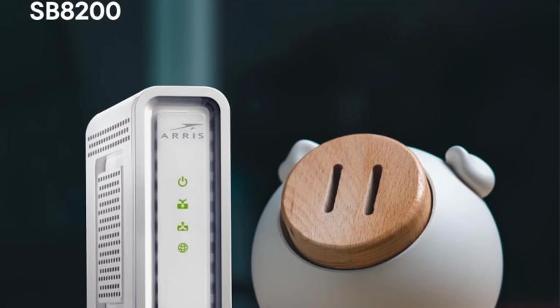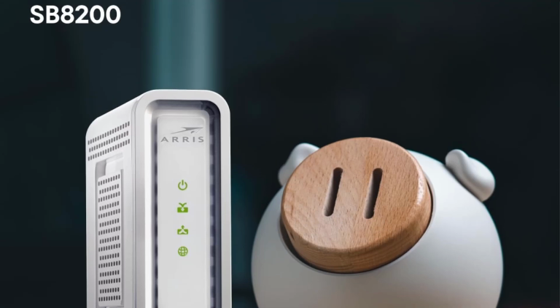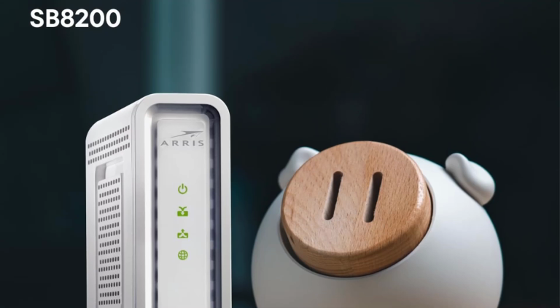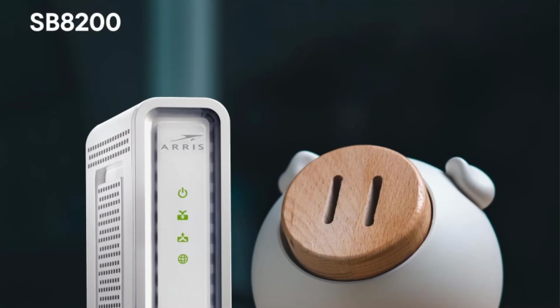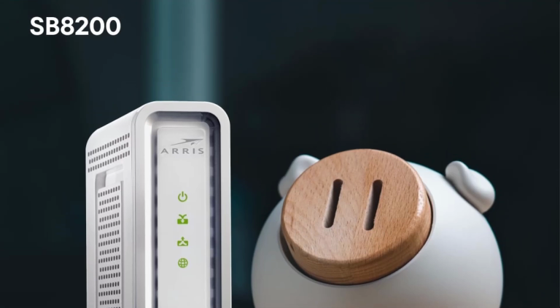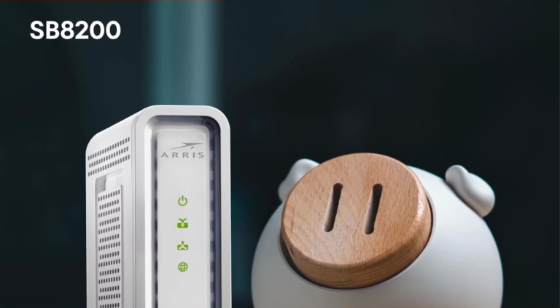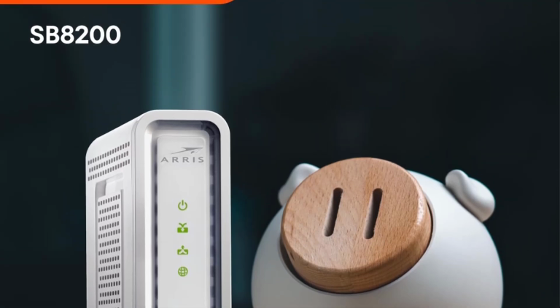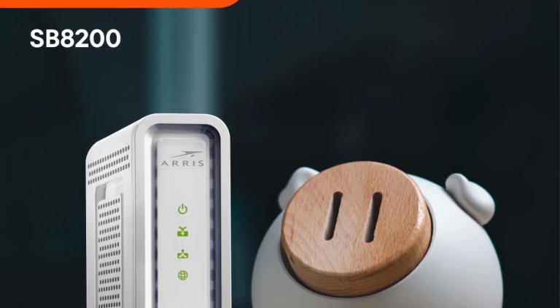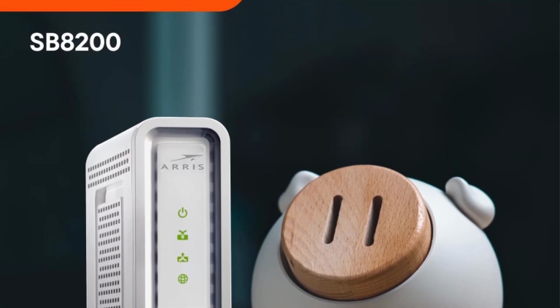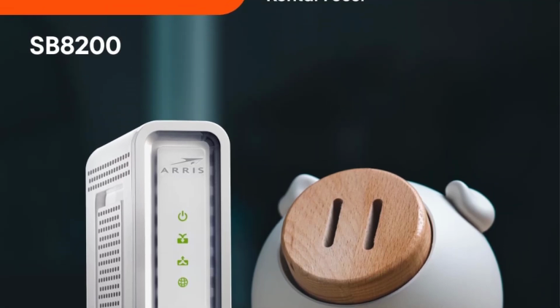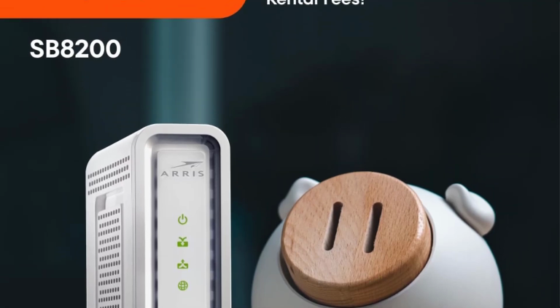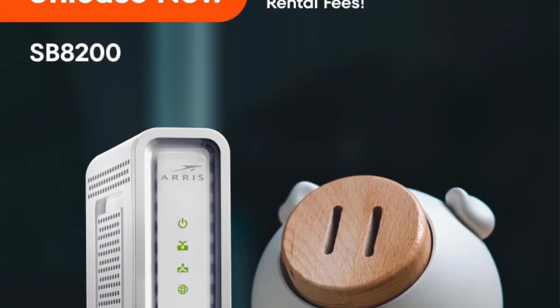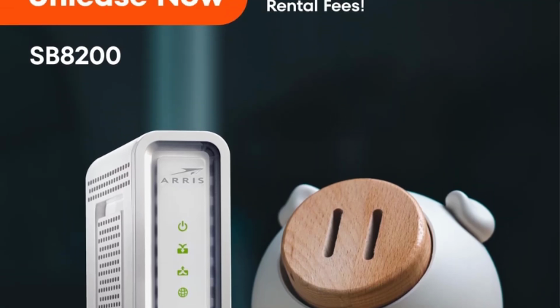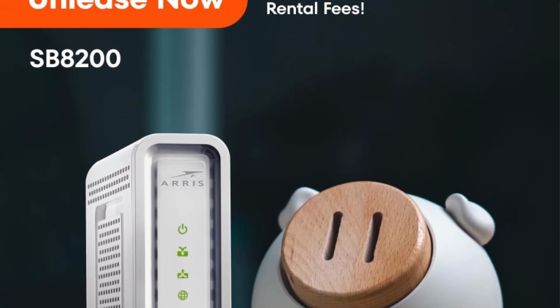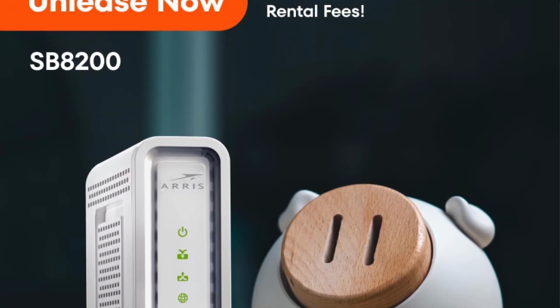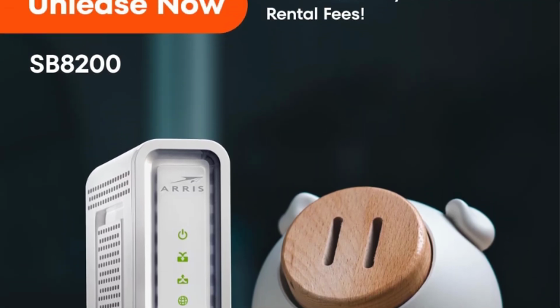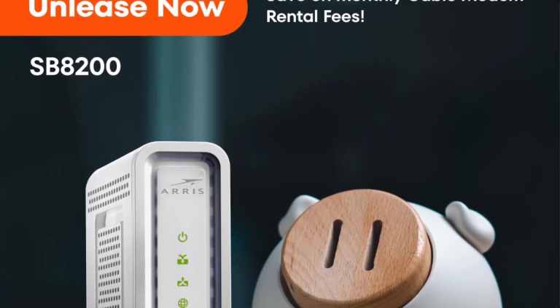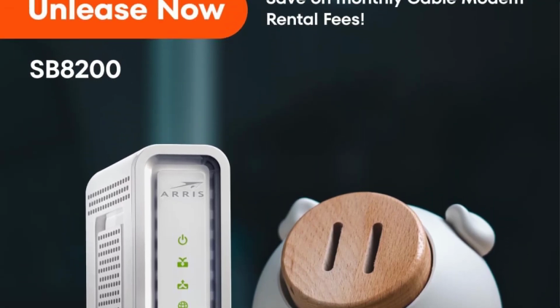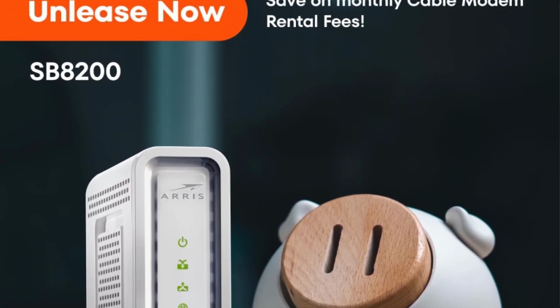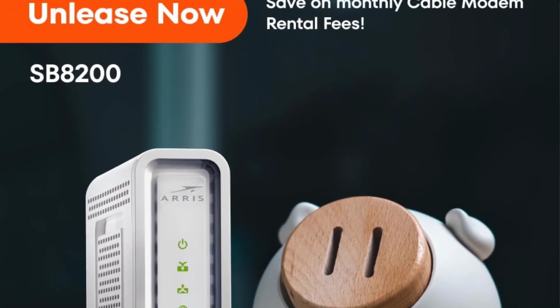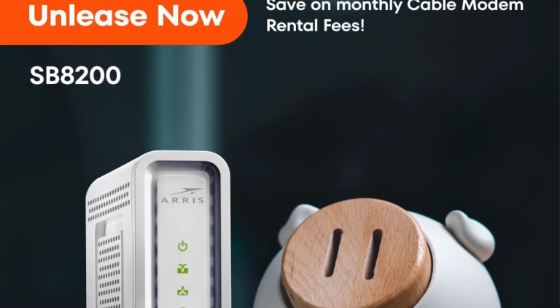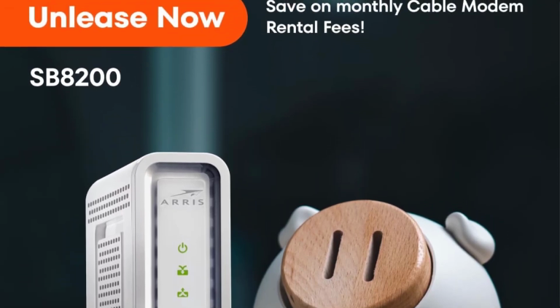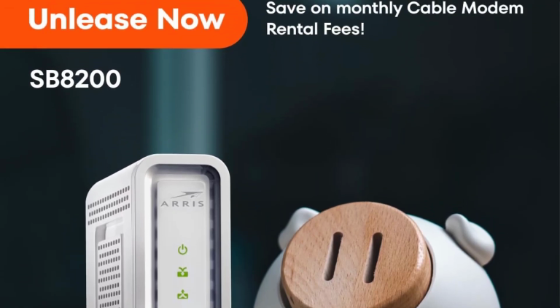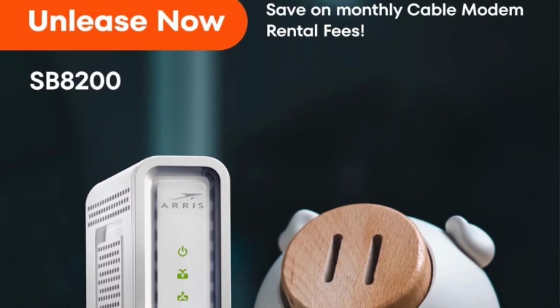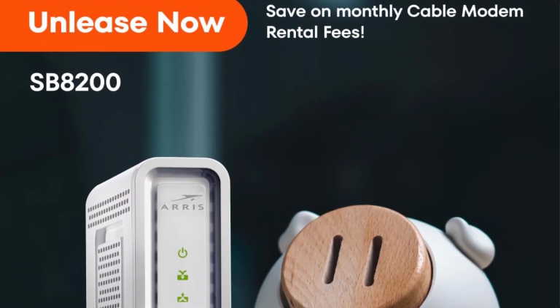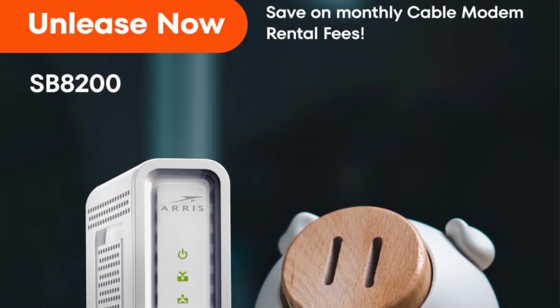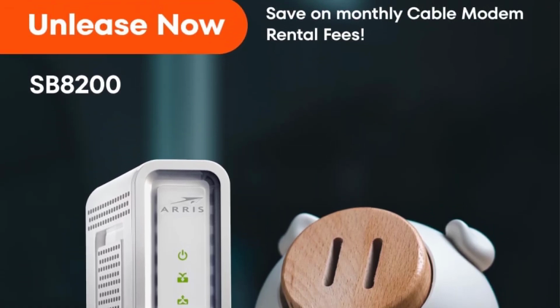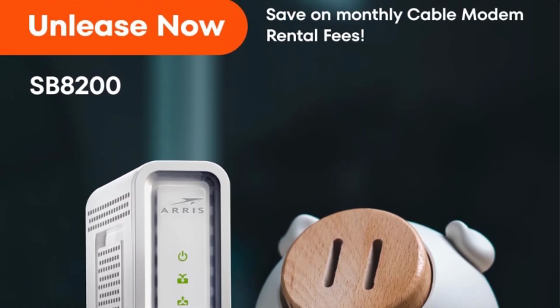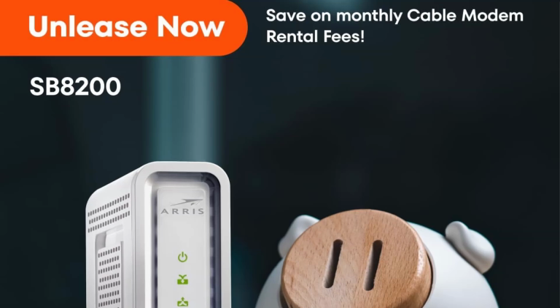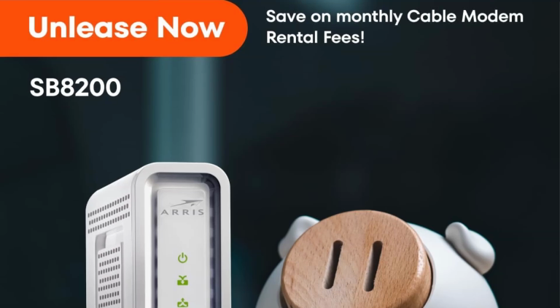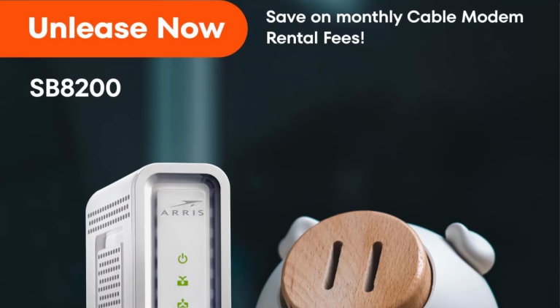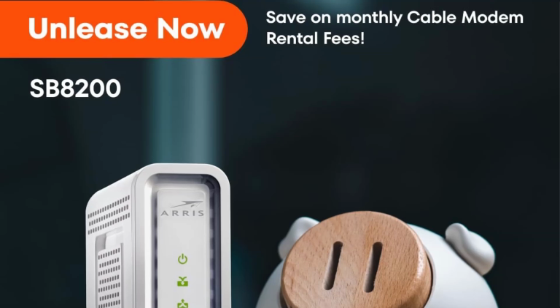Certified for use with most U.S. cable internet service providers. Plug in the device, download the SURFboard Central app, and follow the instructions to activate the modem.